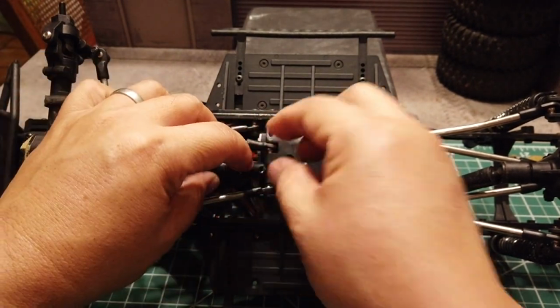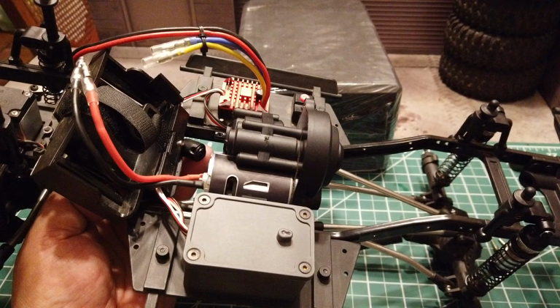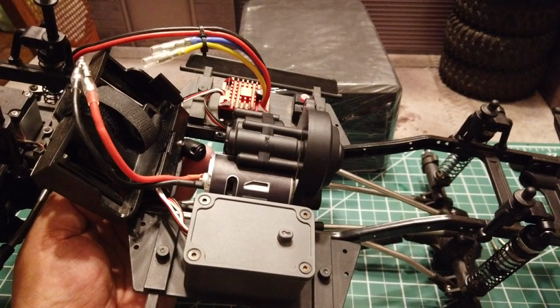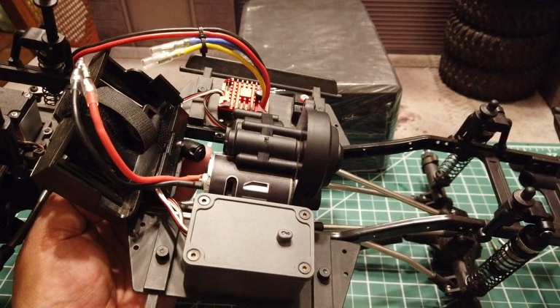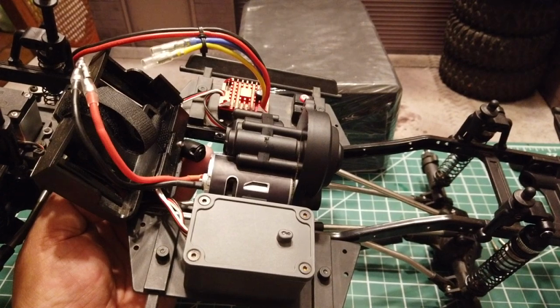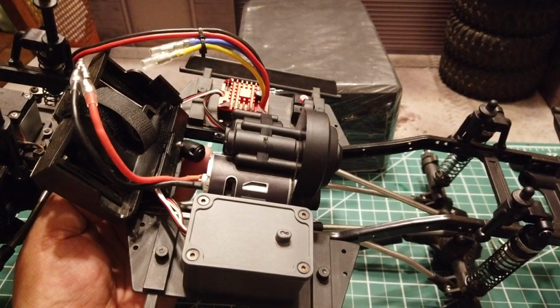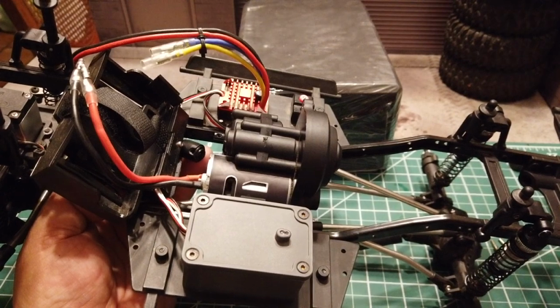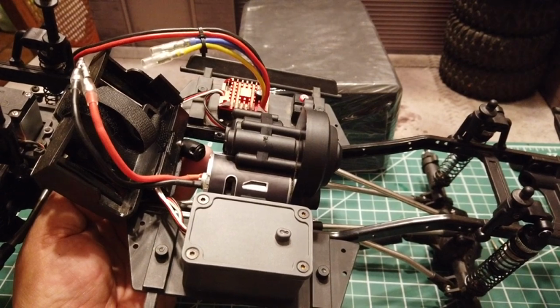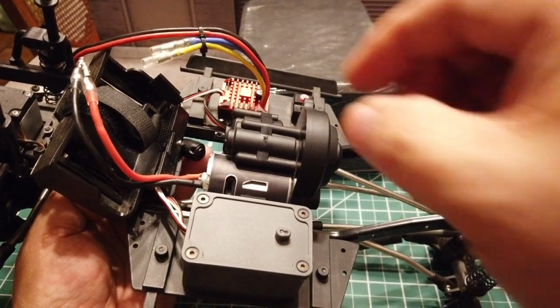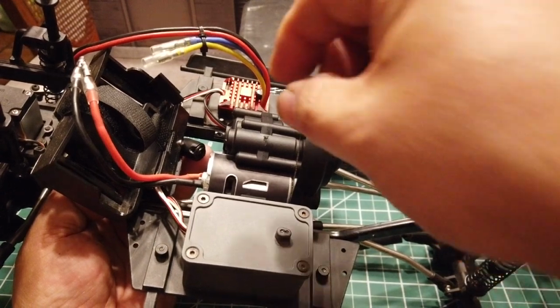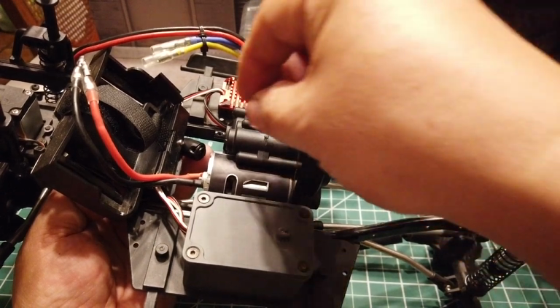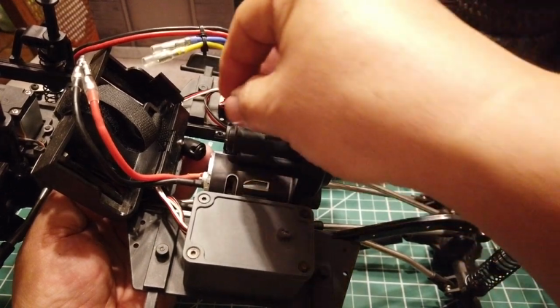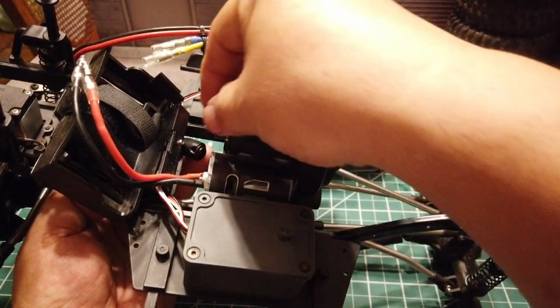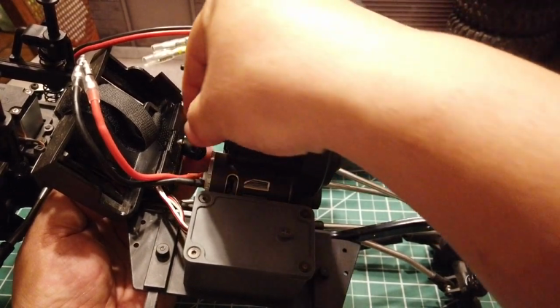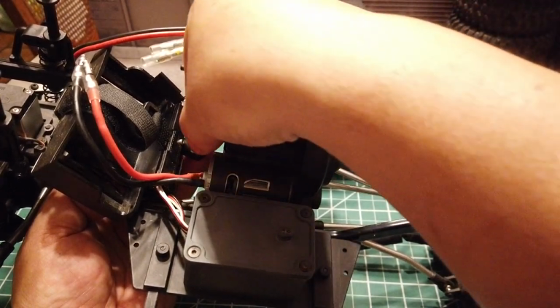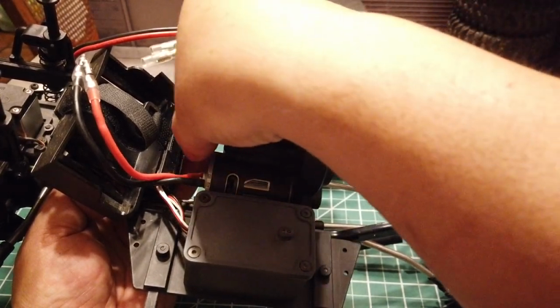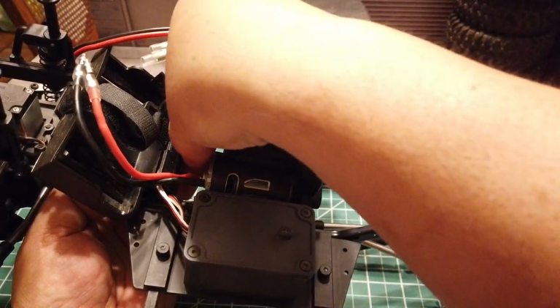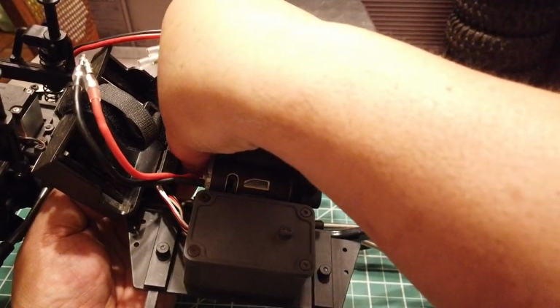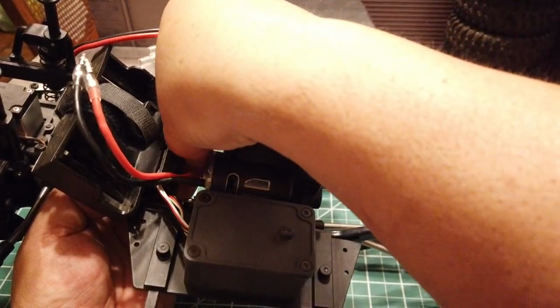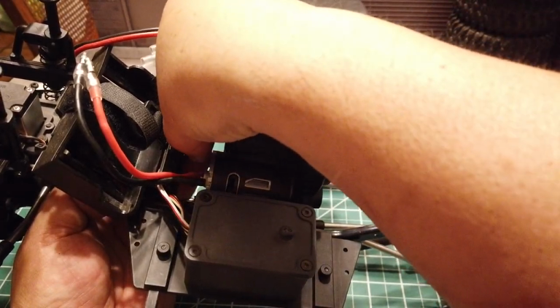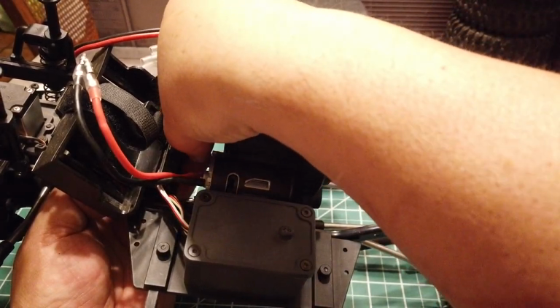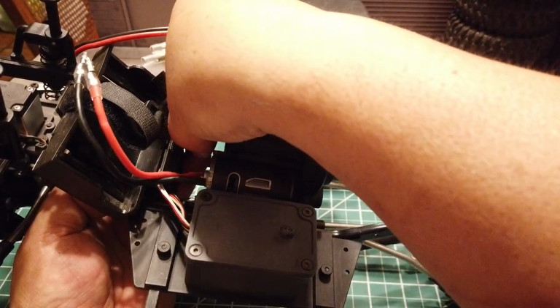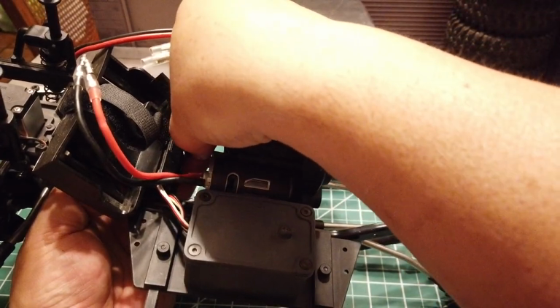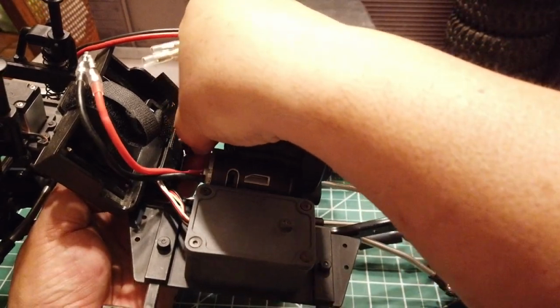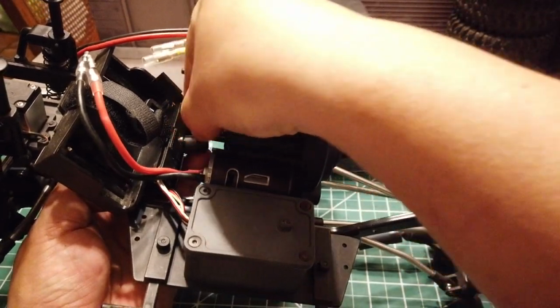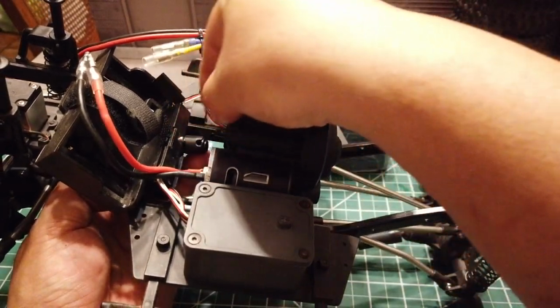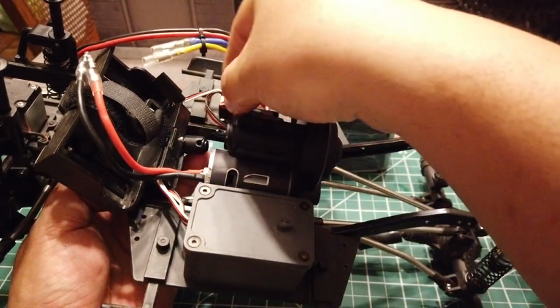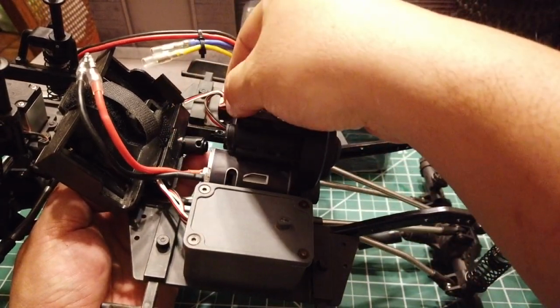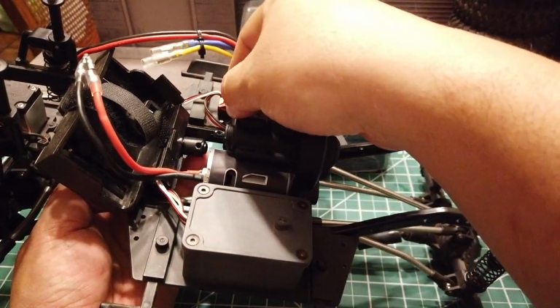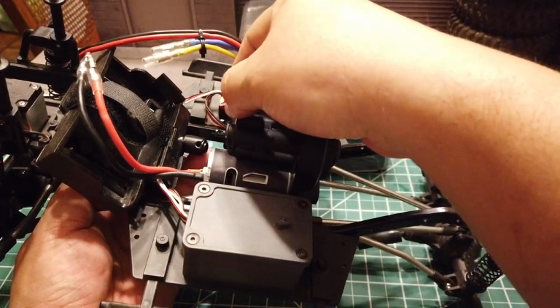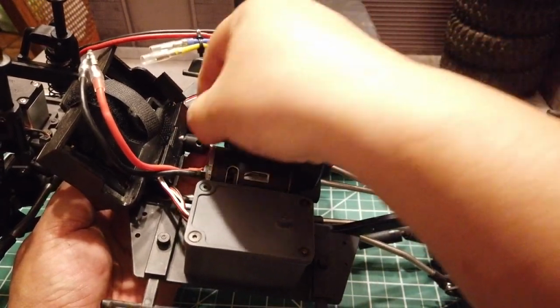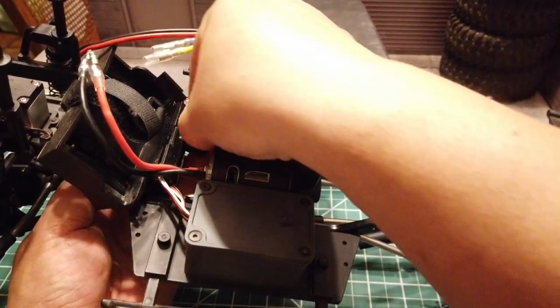I find that it is easier to adjust the grub screw or install the drive shaft from the top.